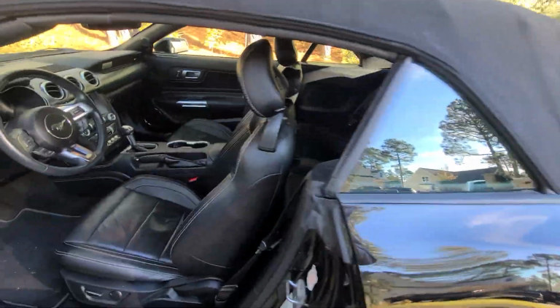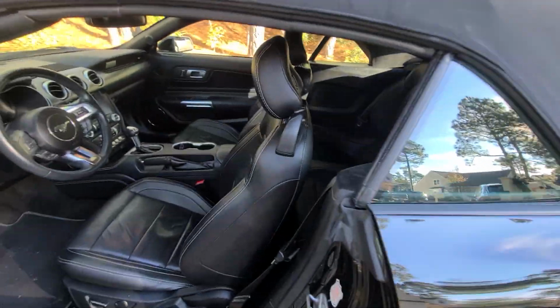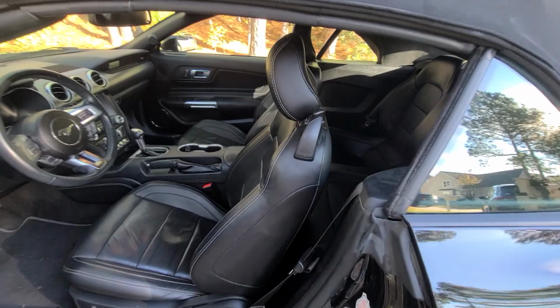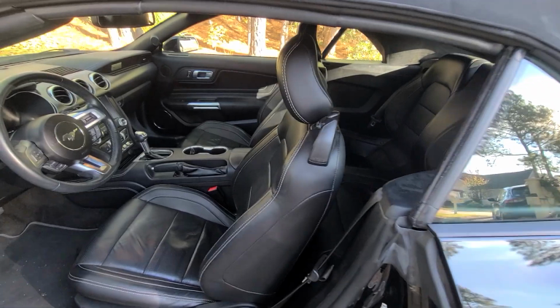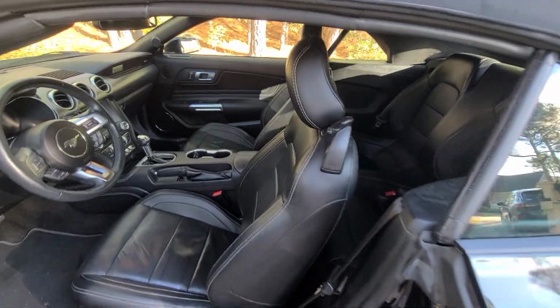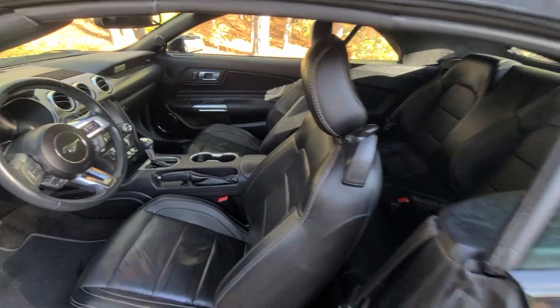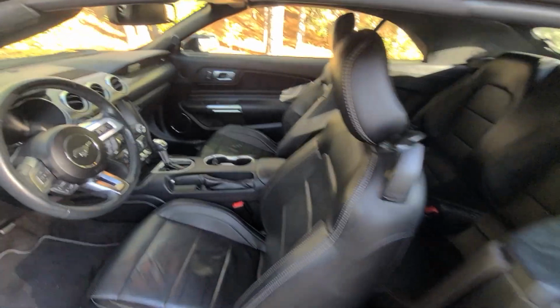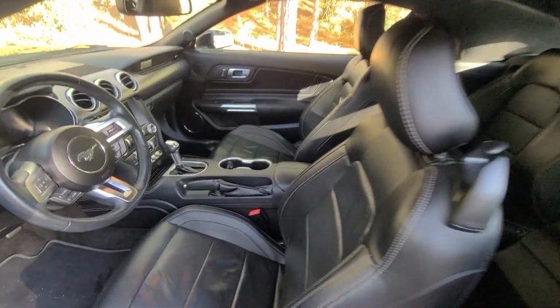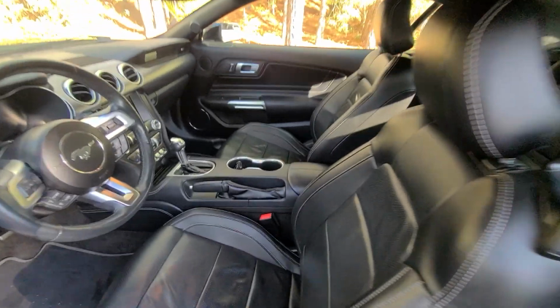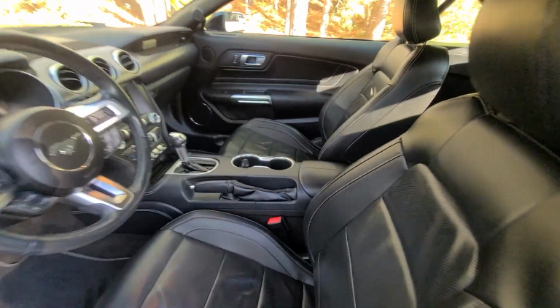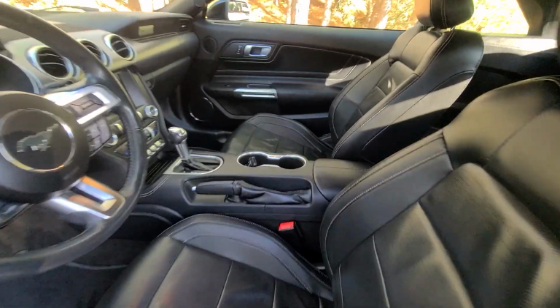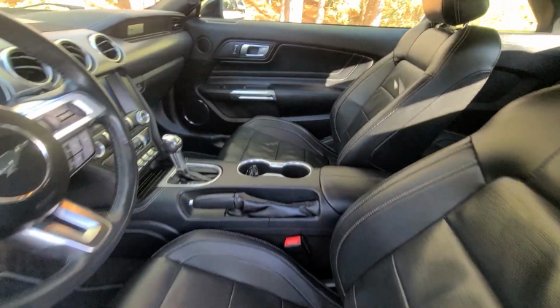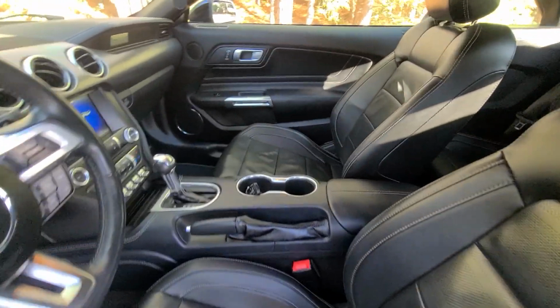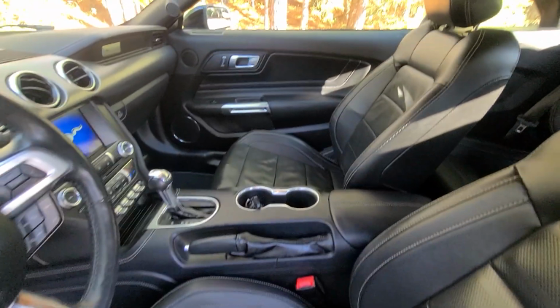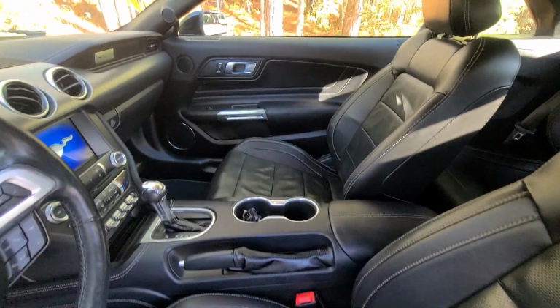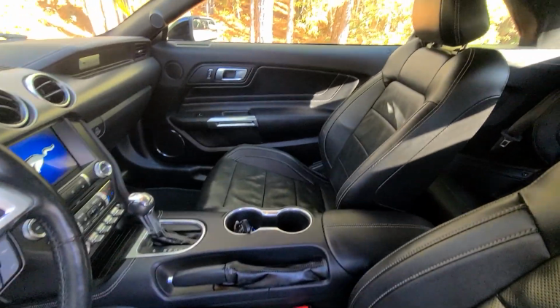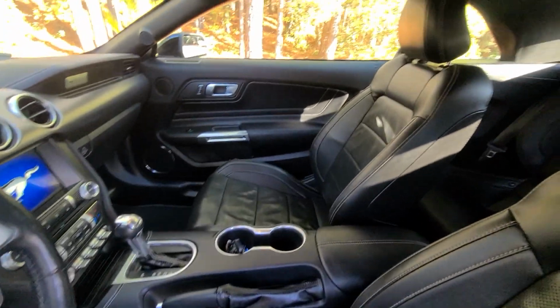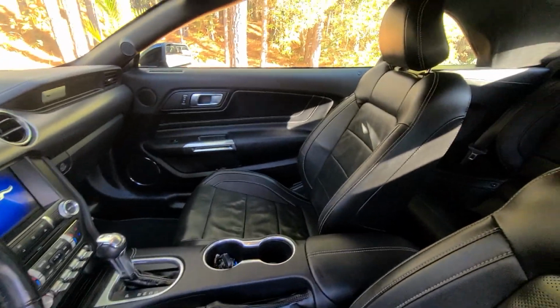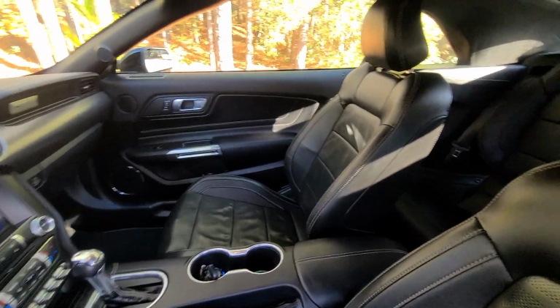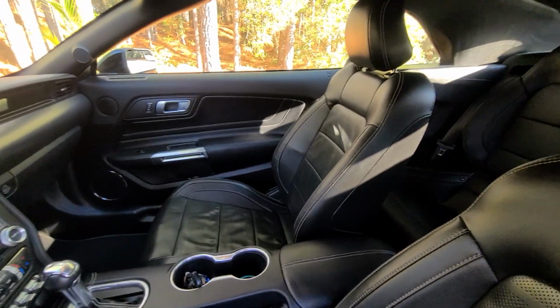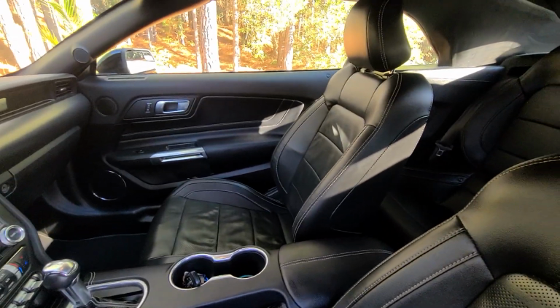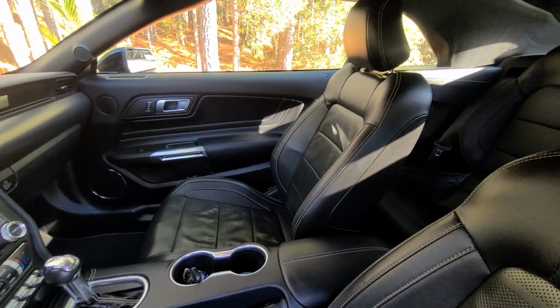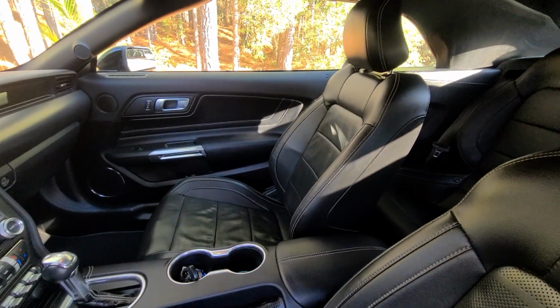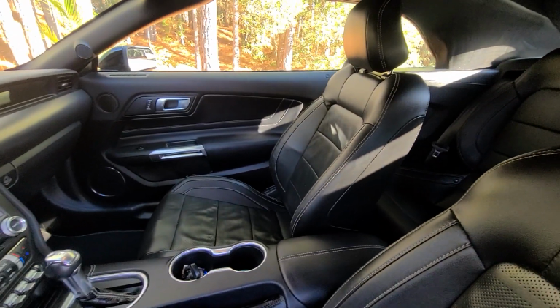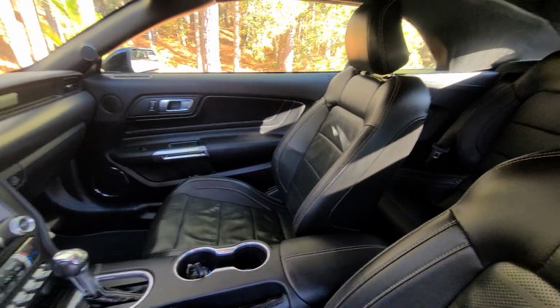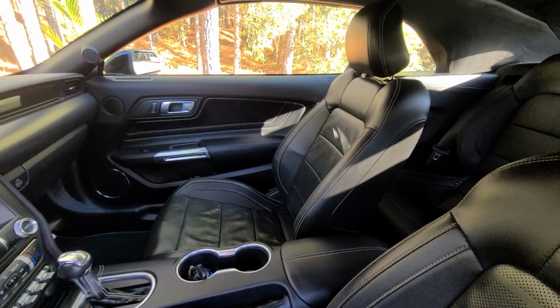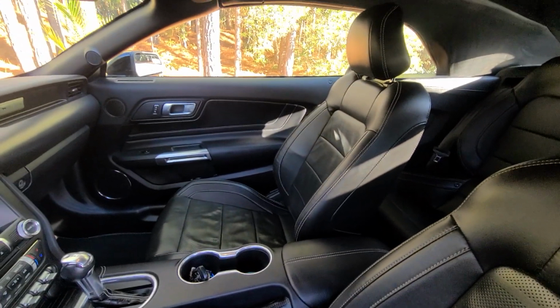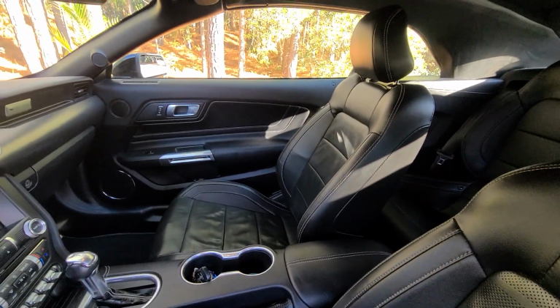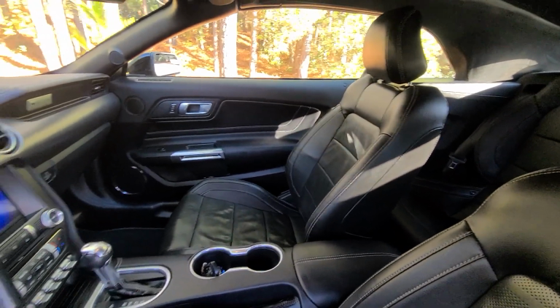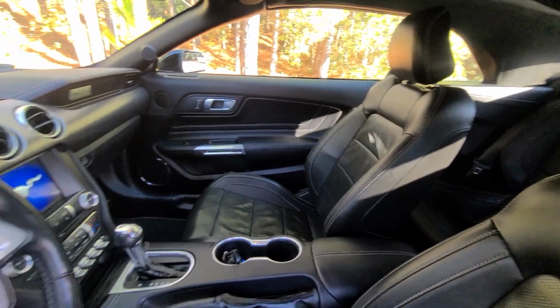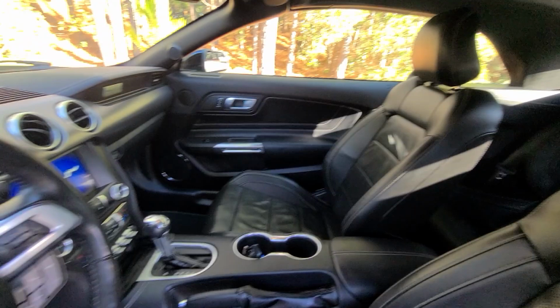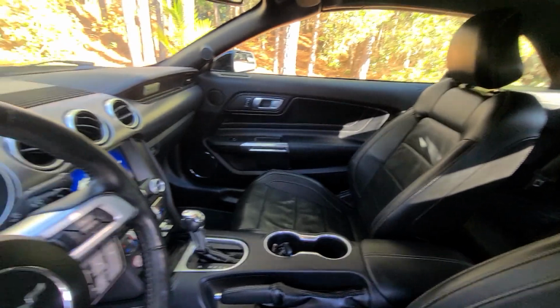Moving on to the interior — the vehicle was fully detailed. All leather was scrub cleaned and protected.